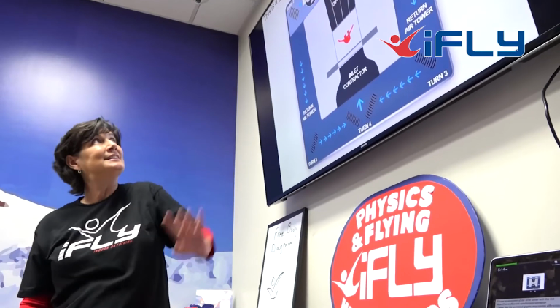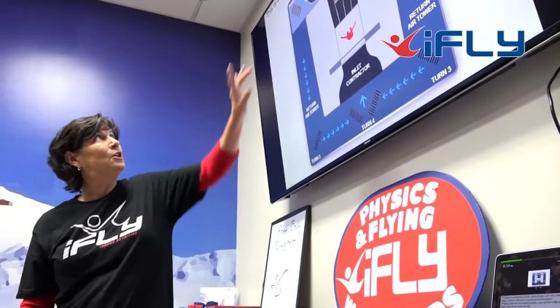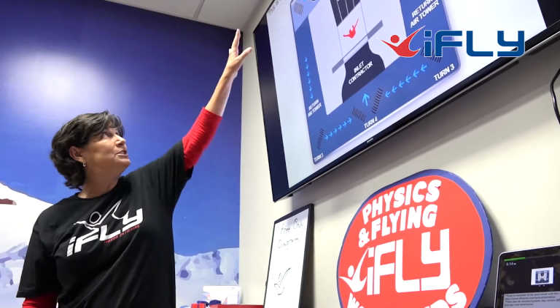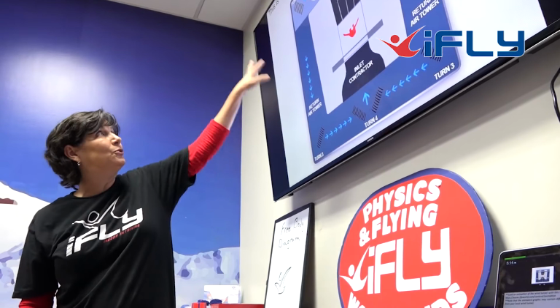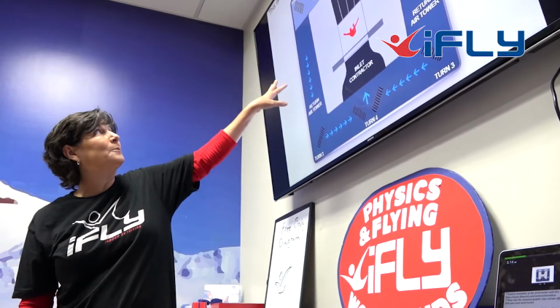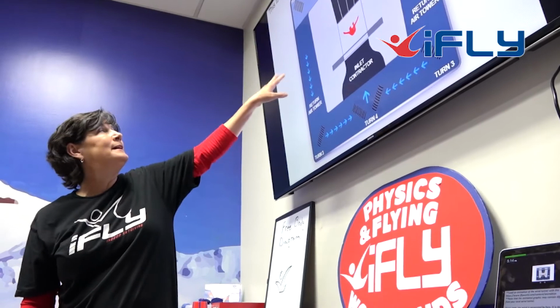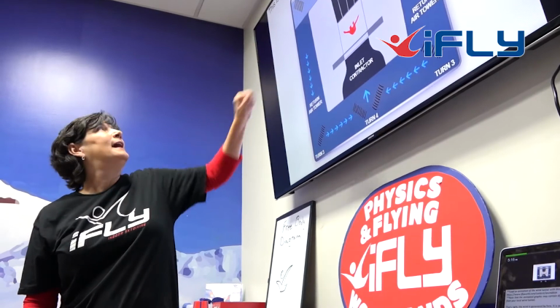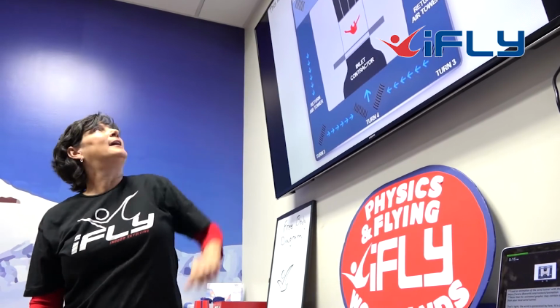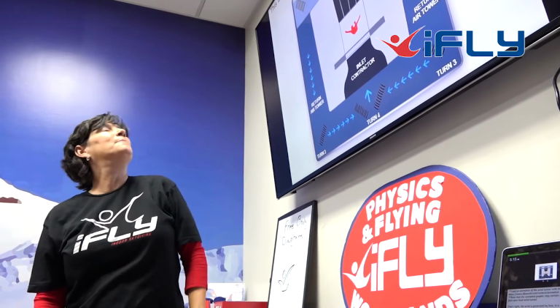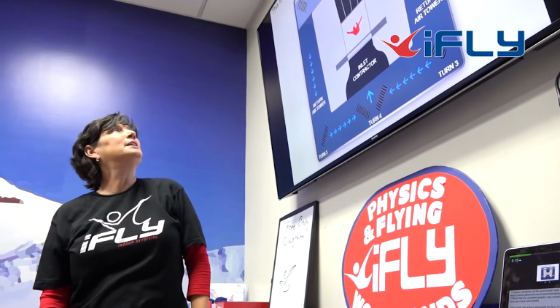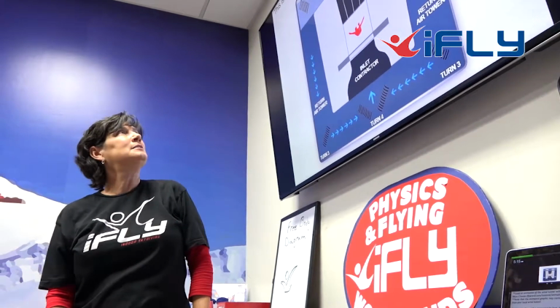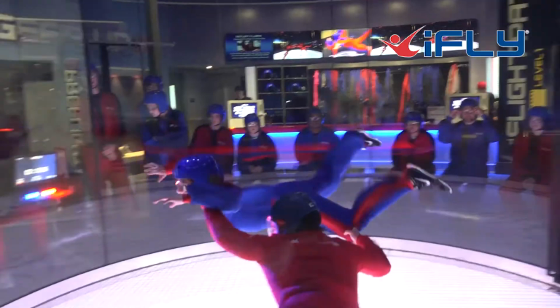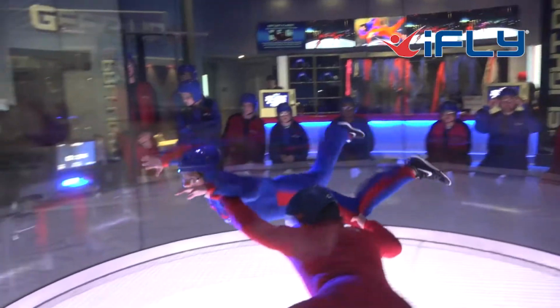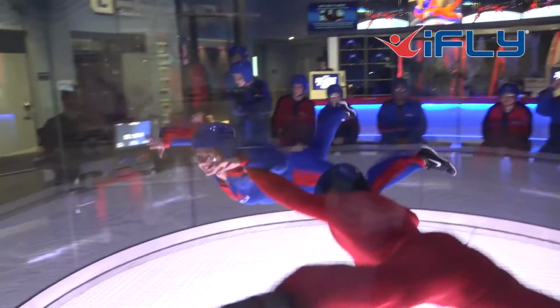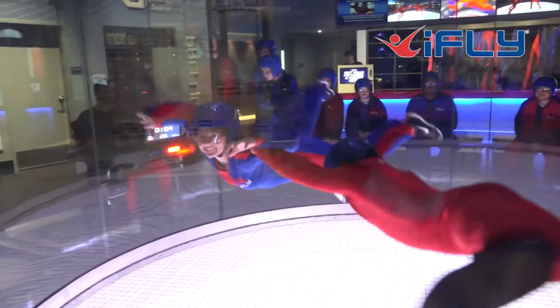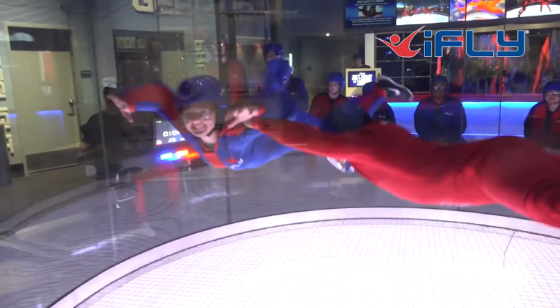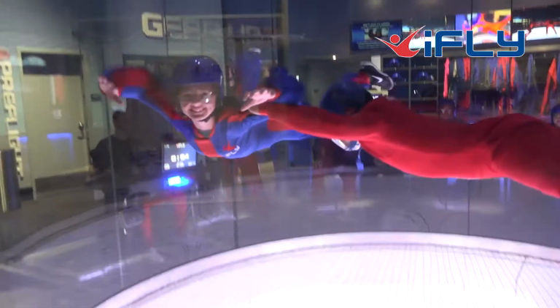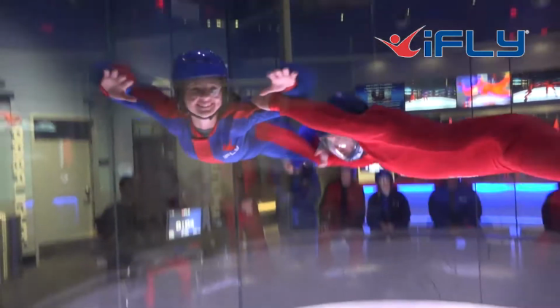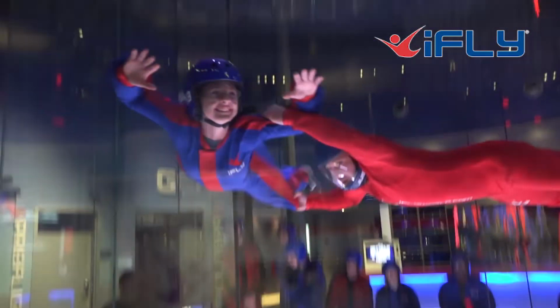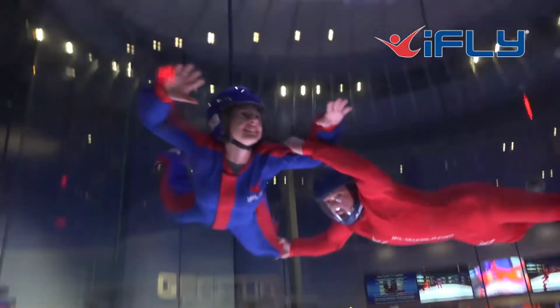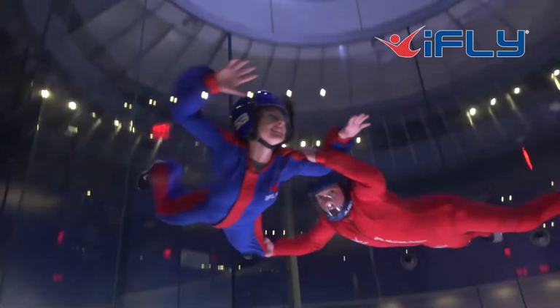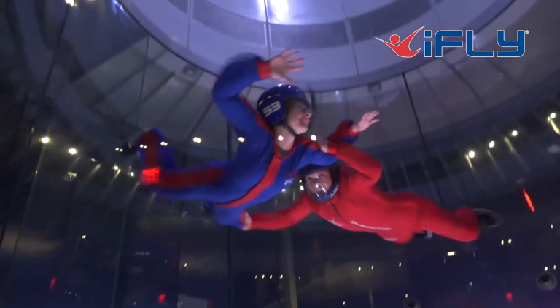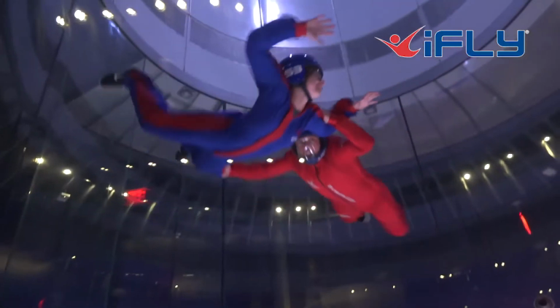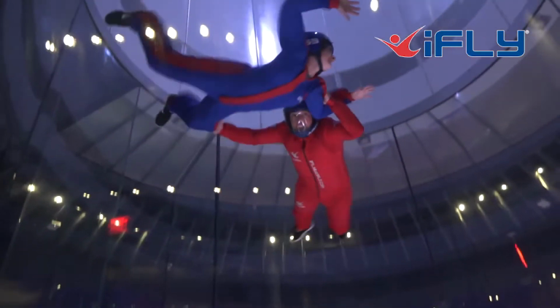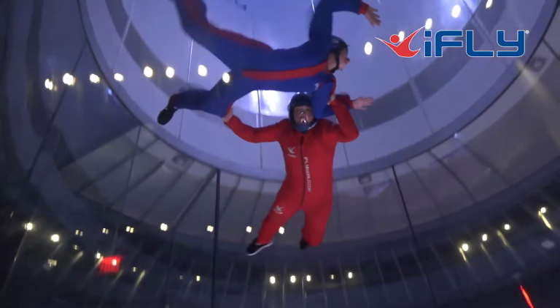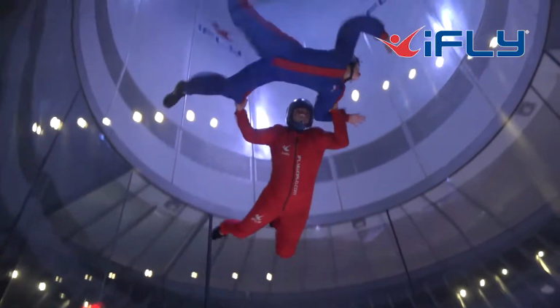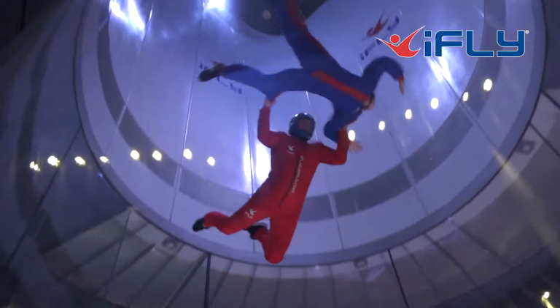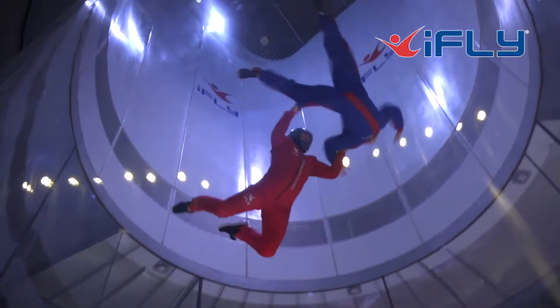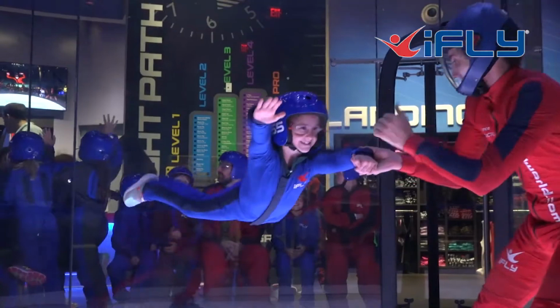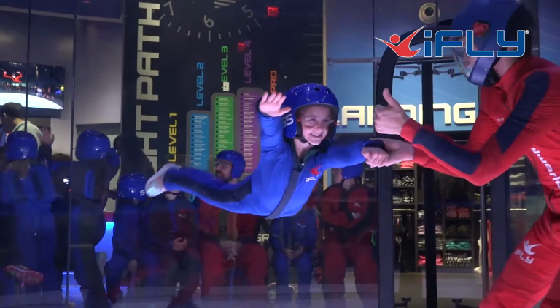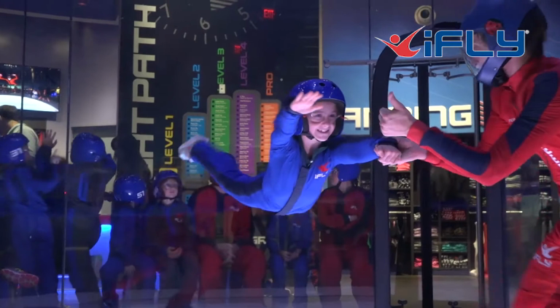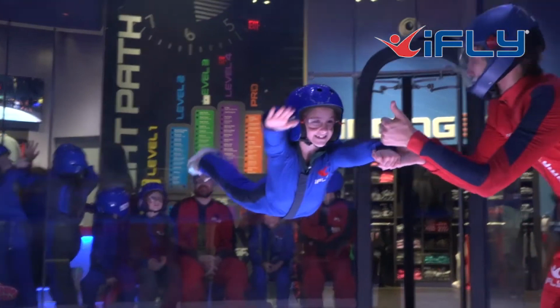We explore that by building wind powered vehicles and then racing them along a track. They really love that.